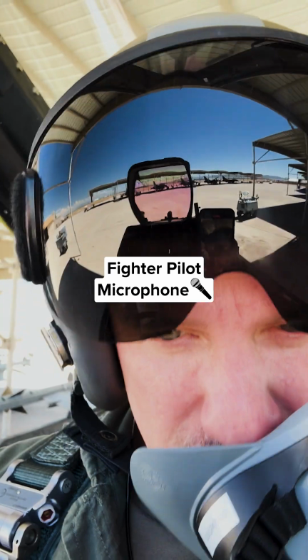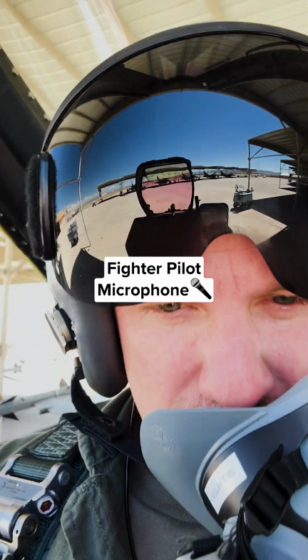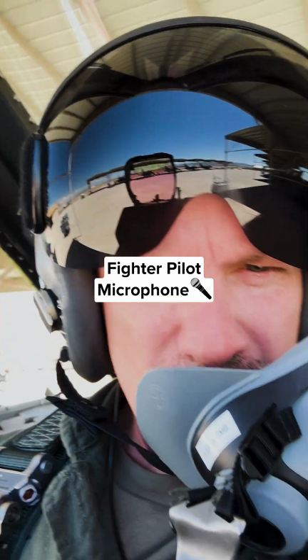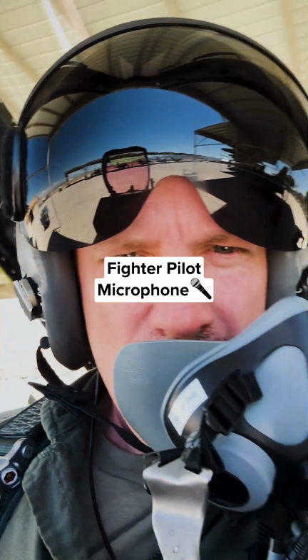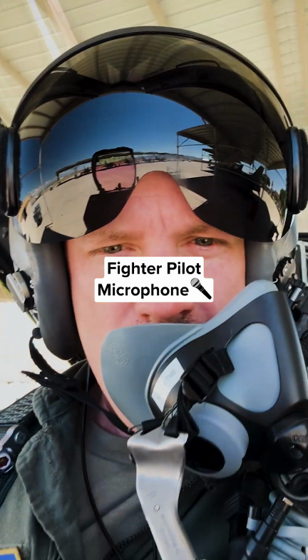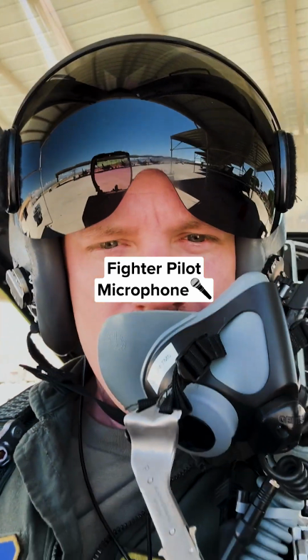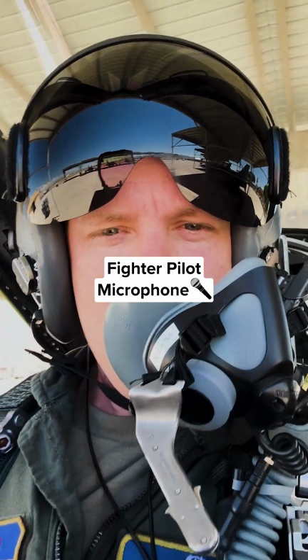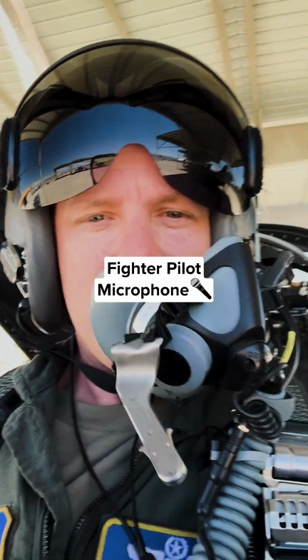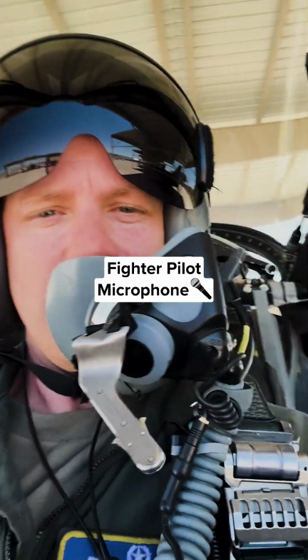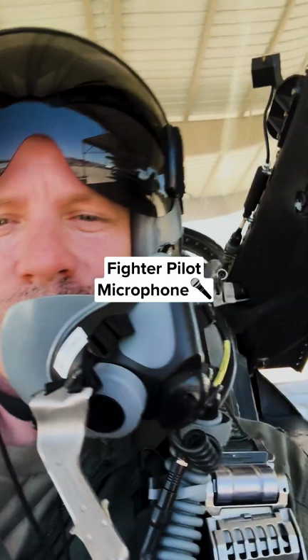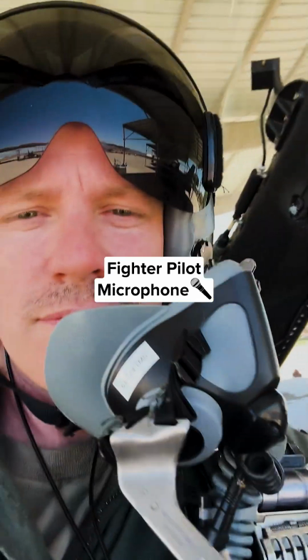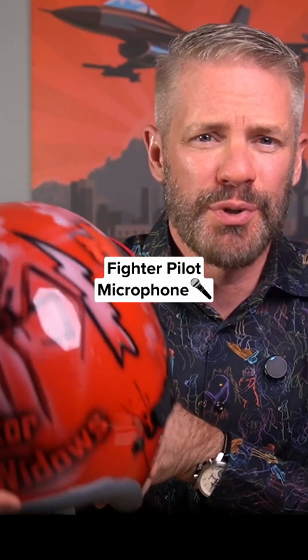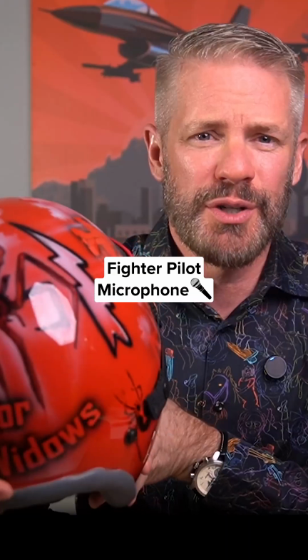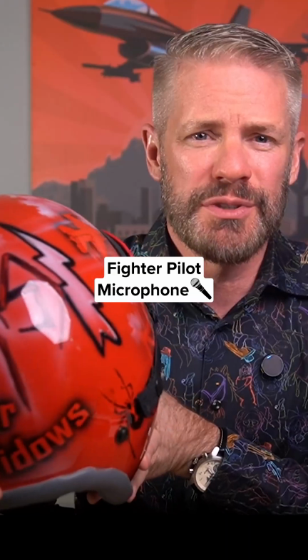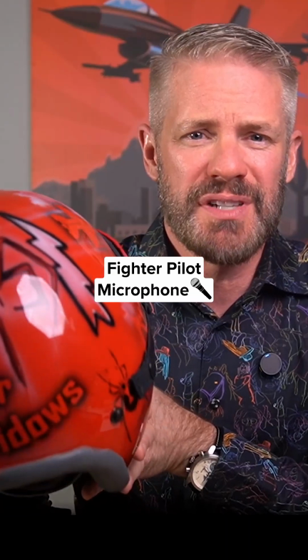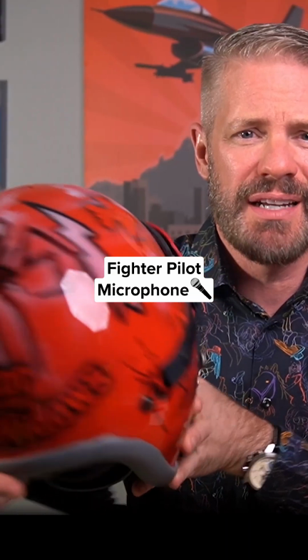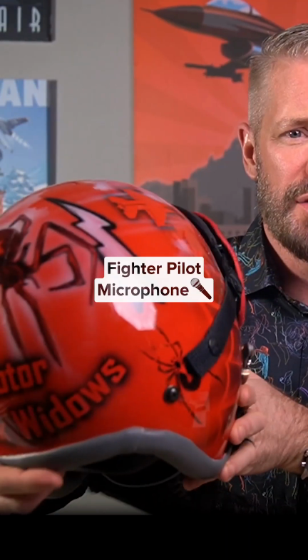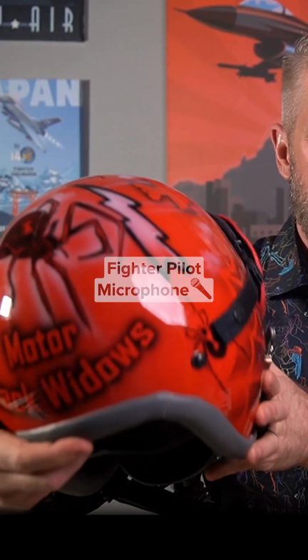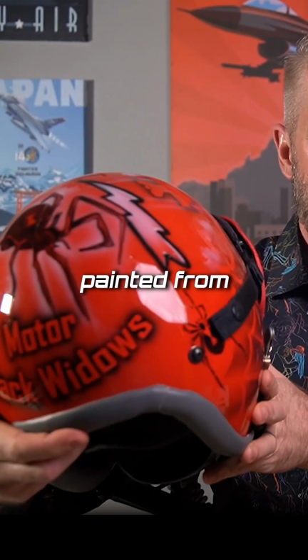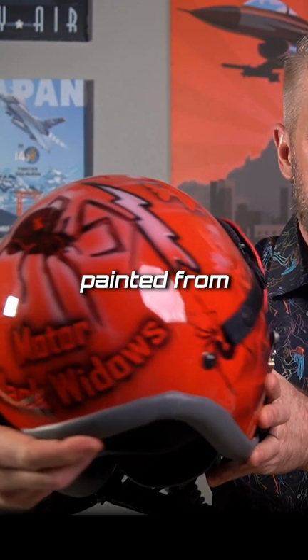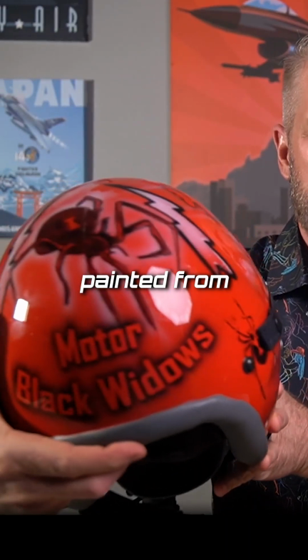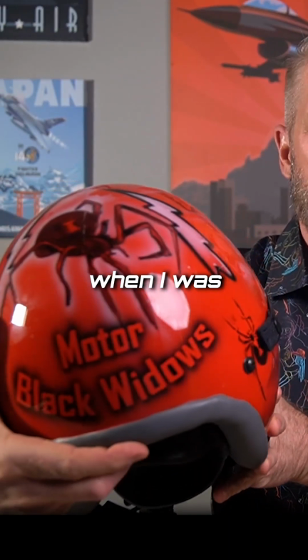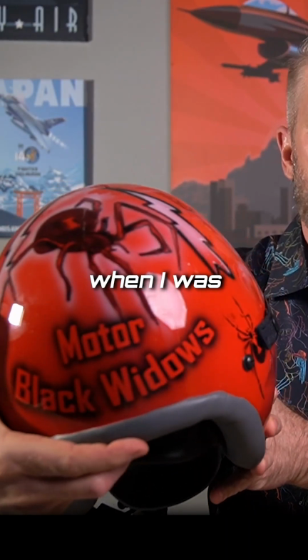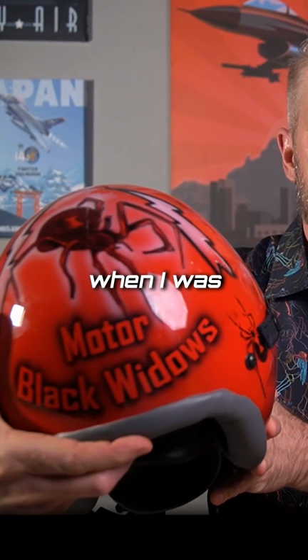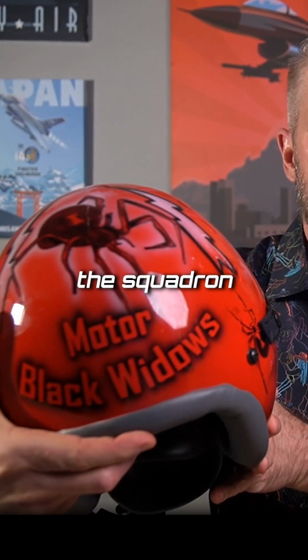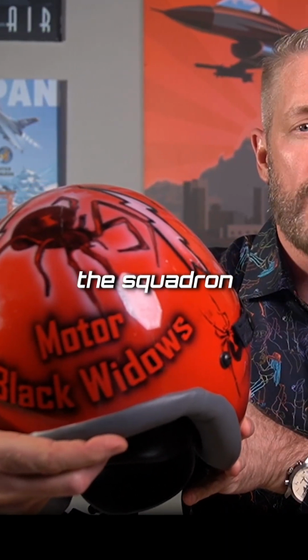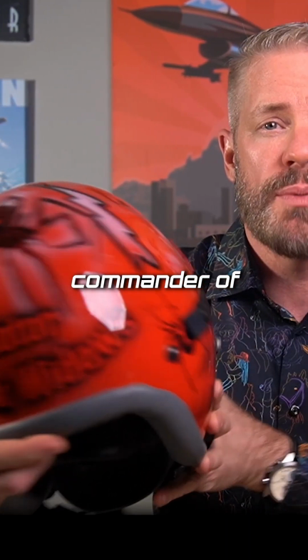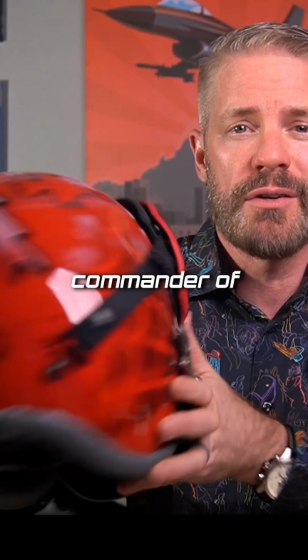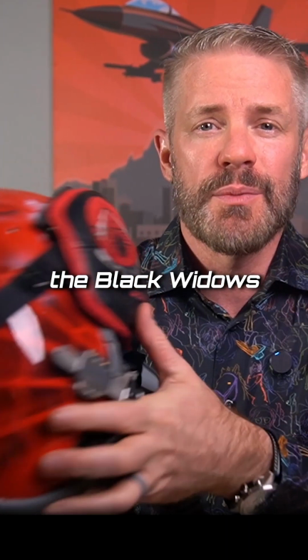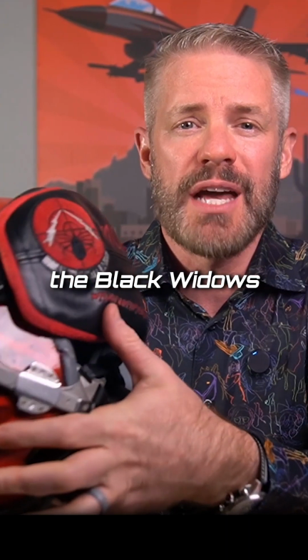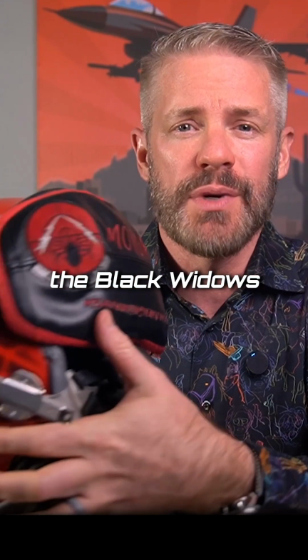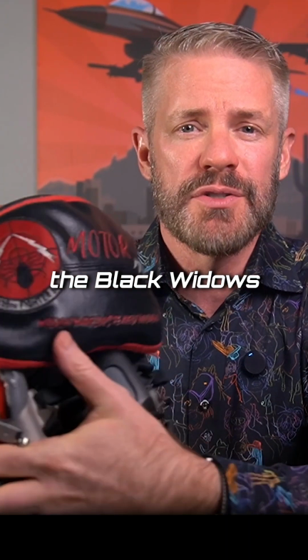So this is one of my helmets. Pretty cool design here — painted from when I was the squadron commander of the Black Widows.